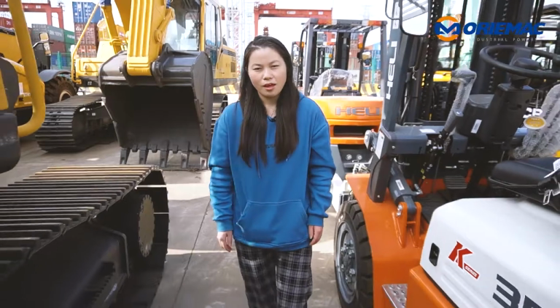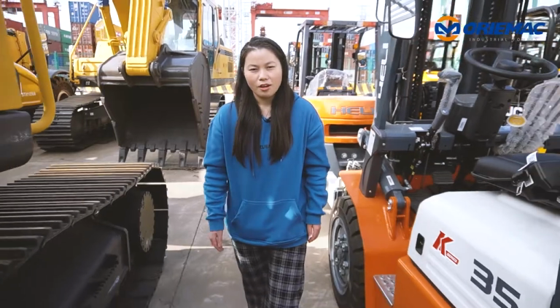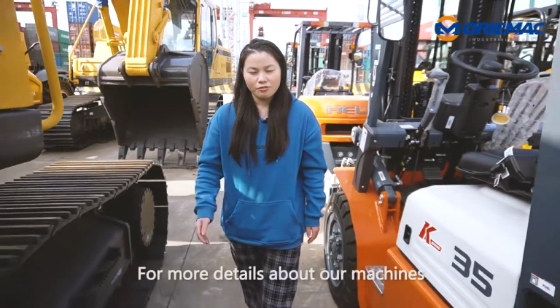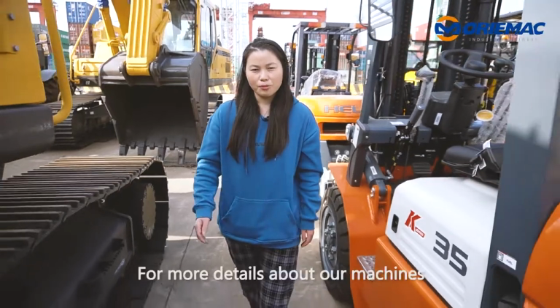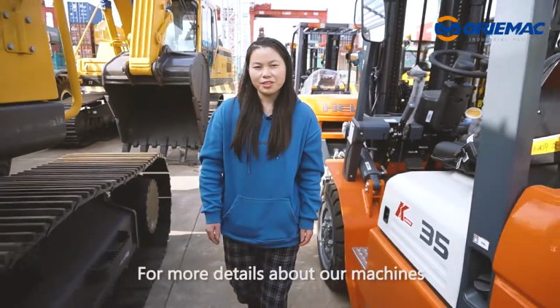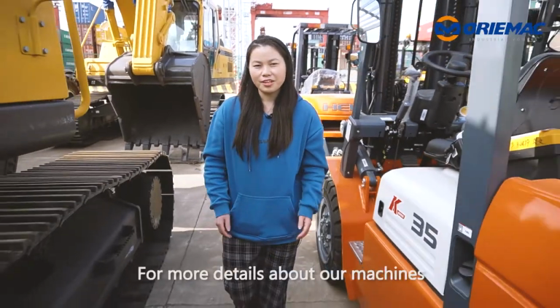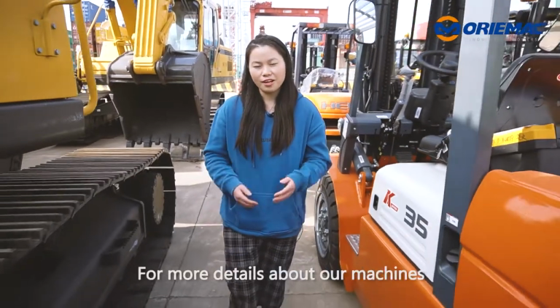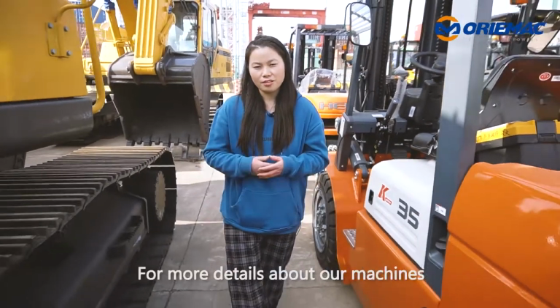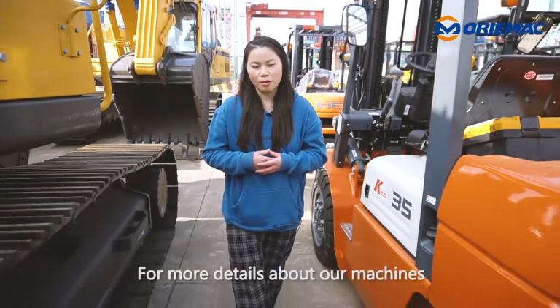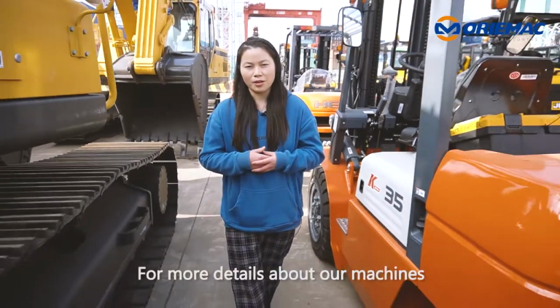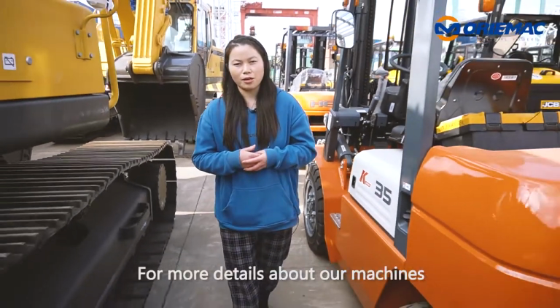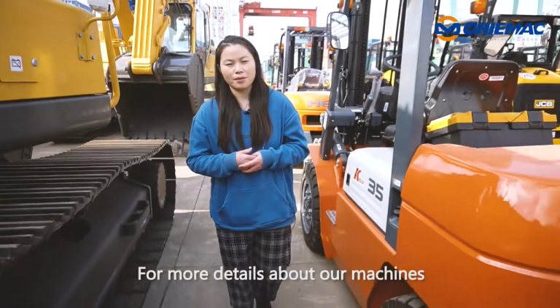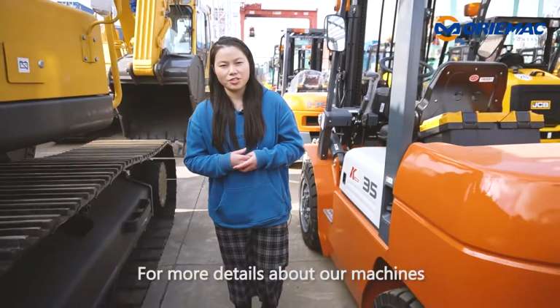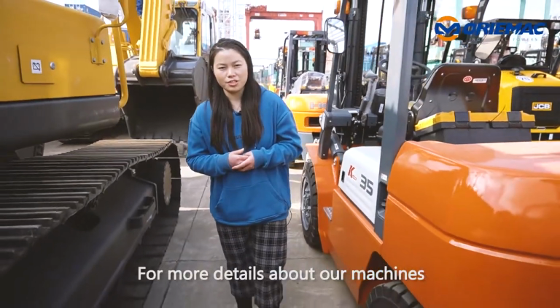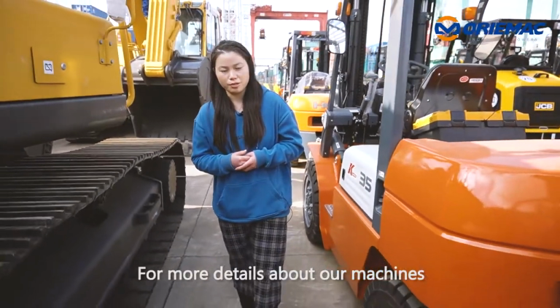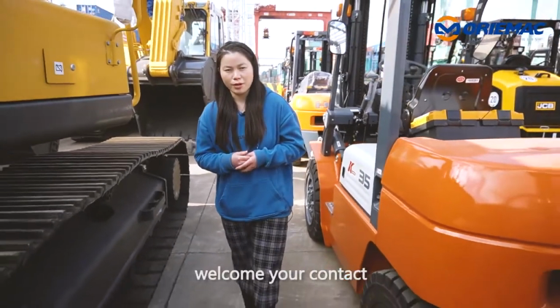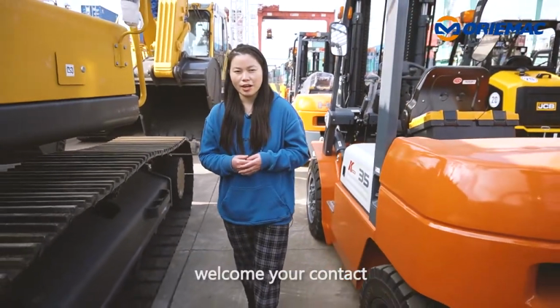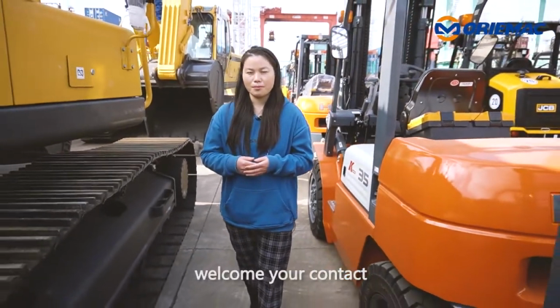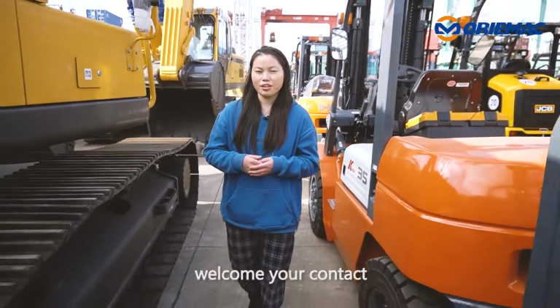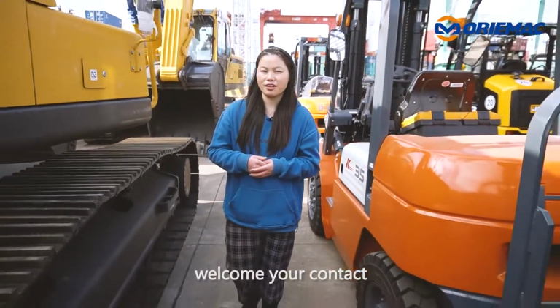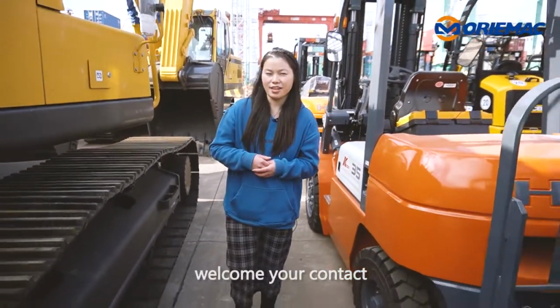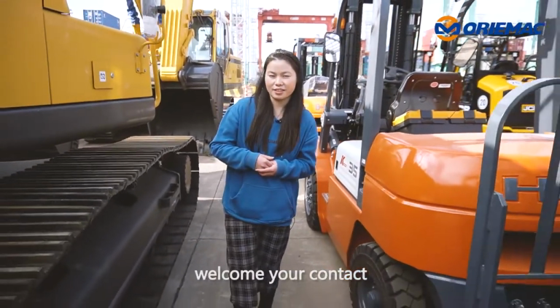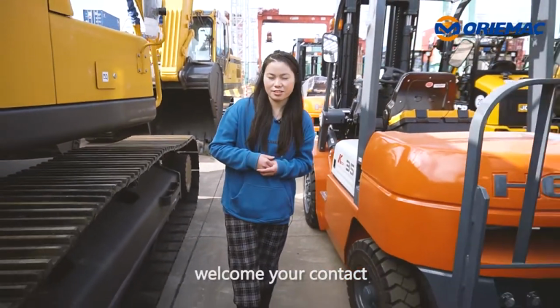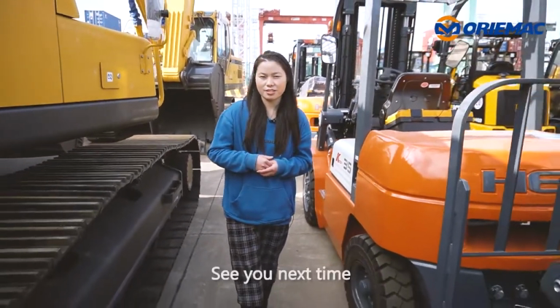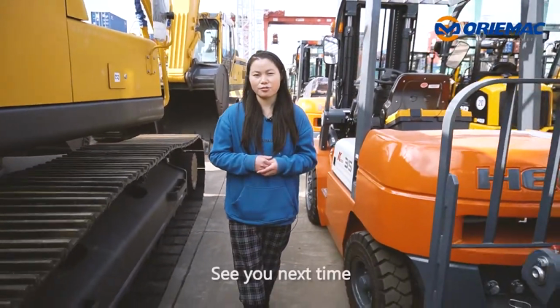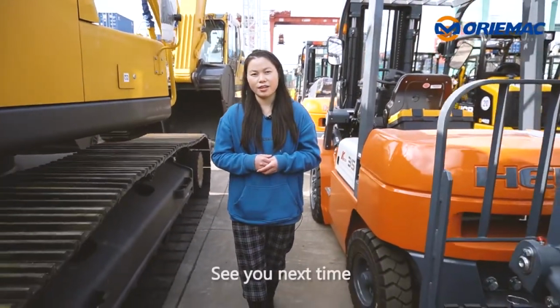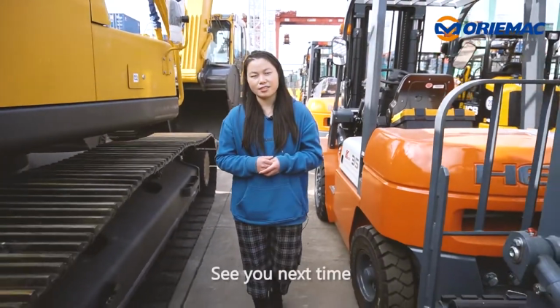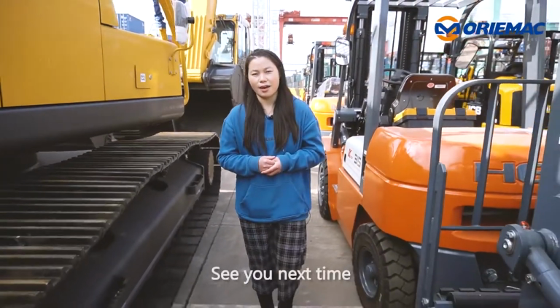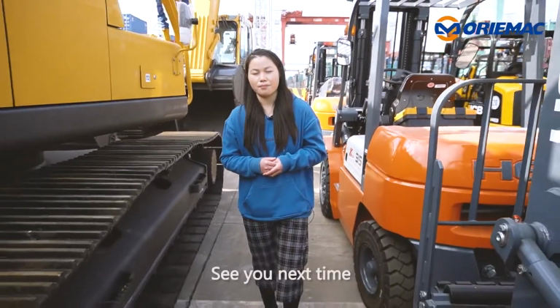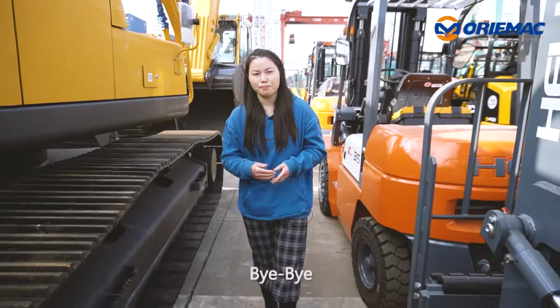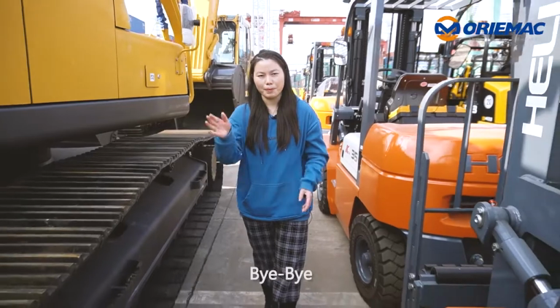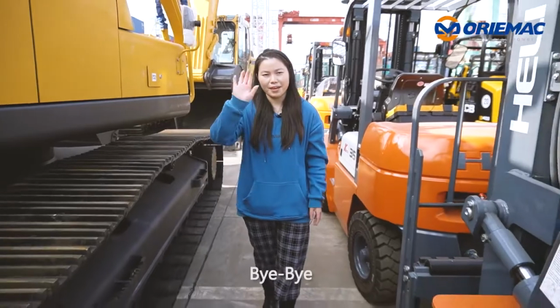For more details about our machines, welcome your contacts. See you next time. Bye-bye.